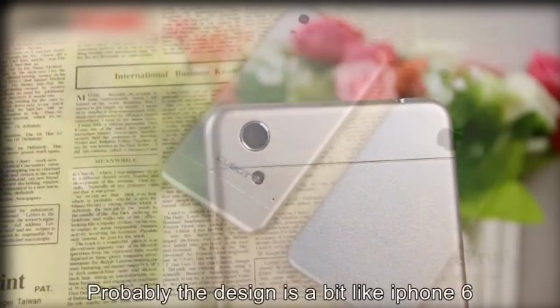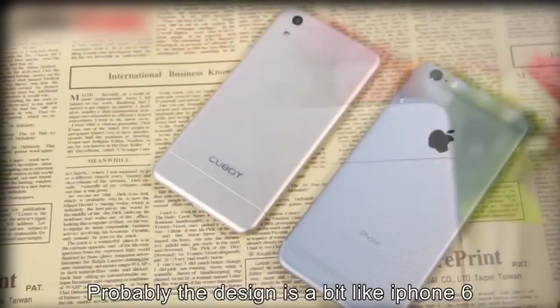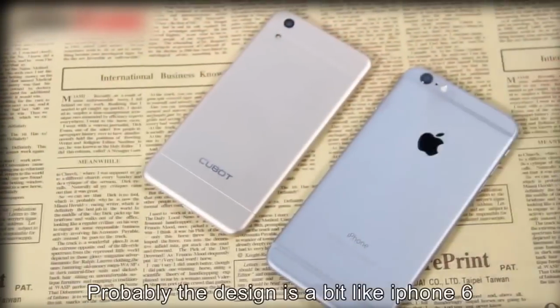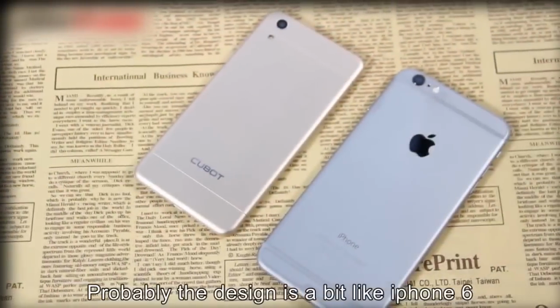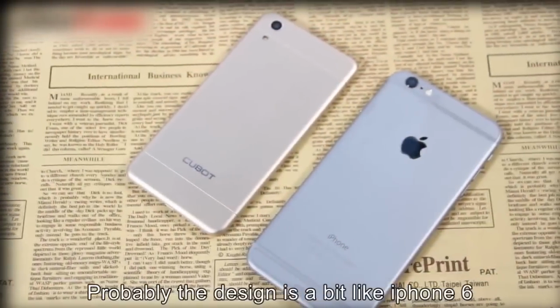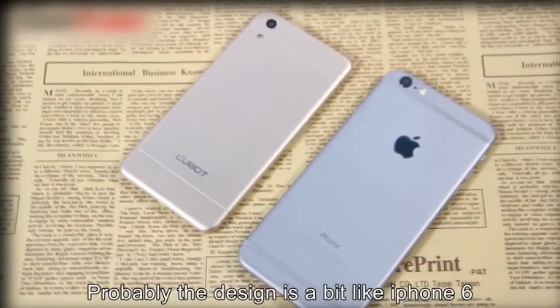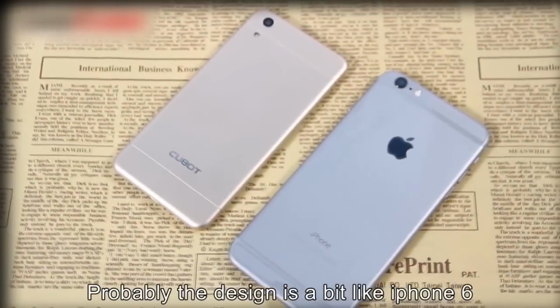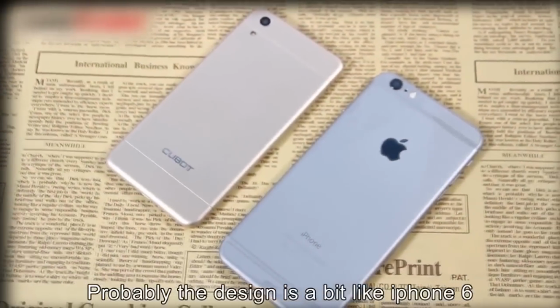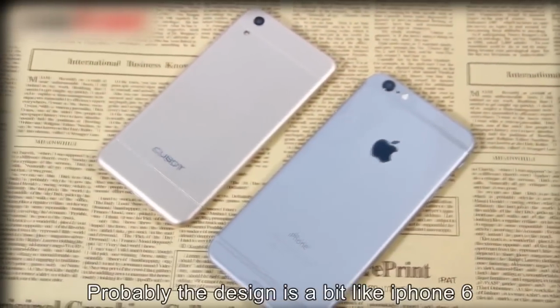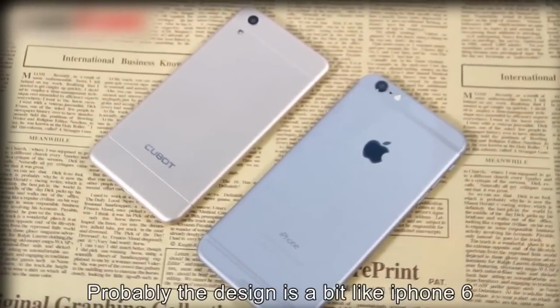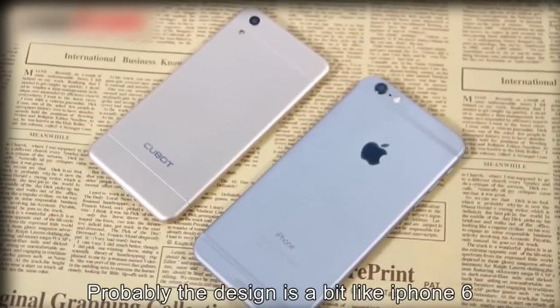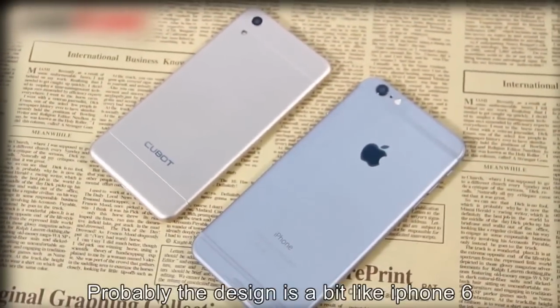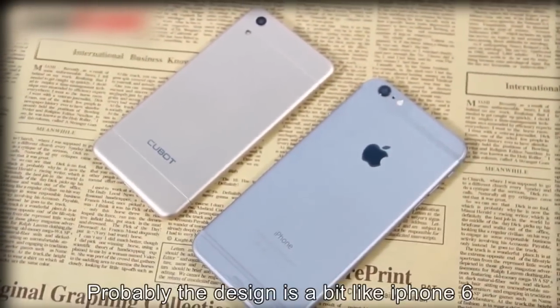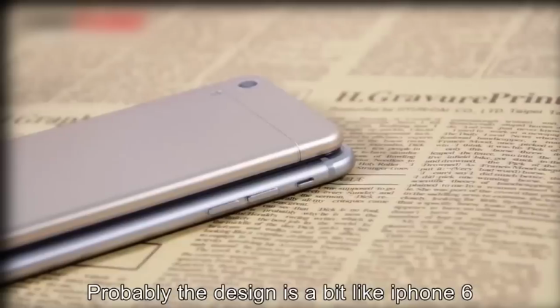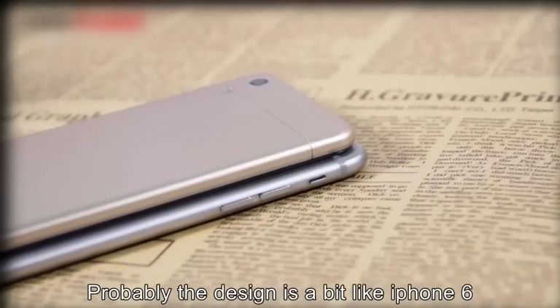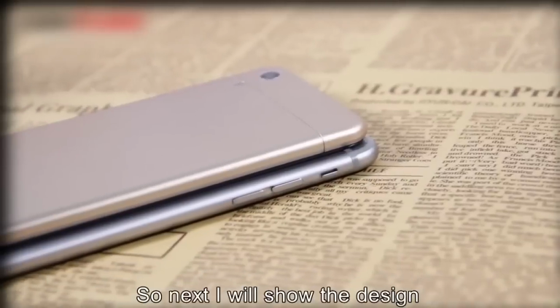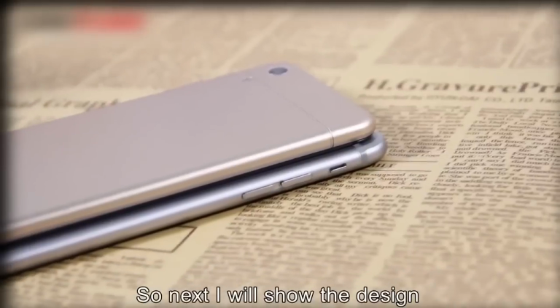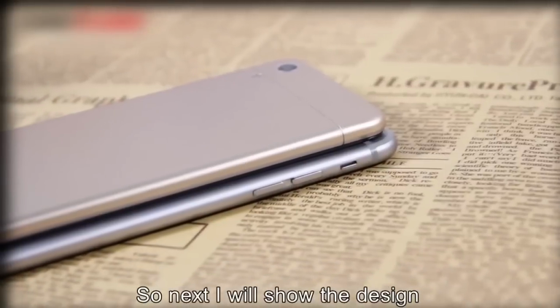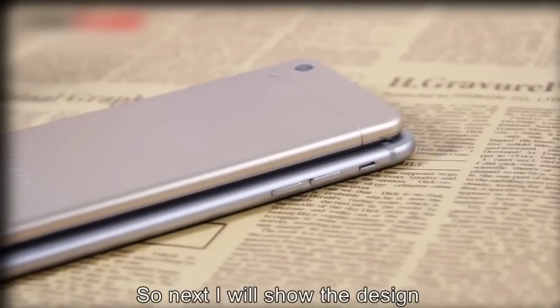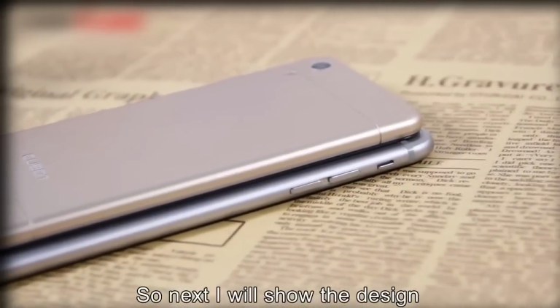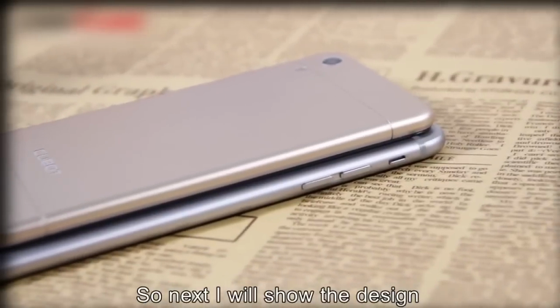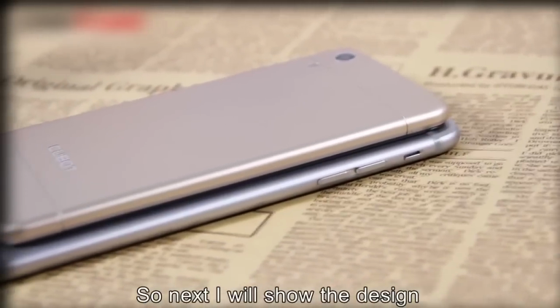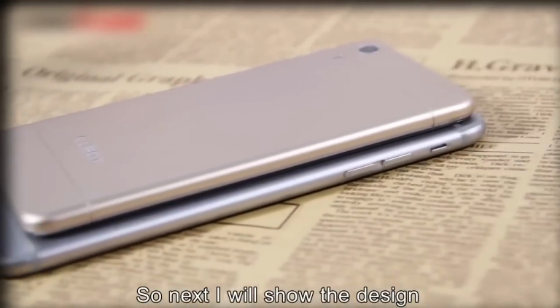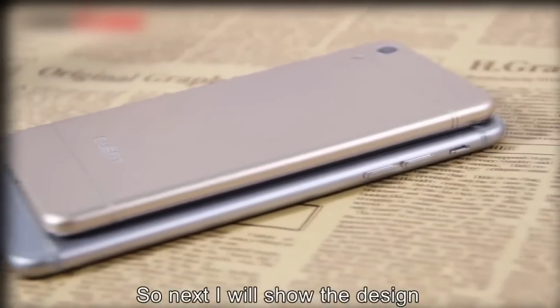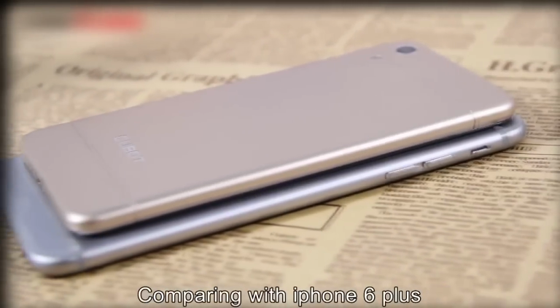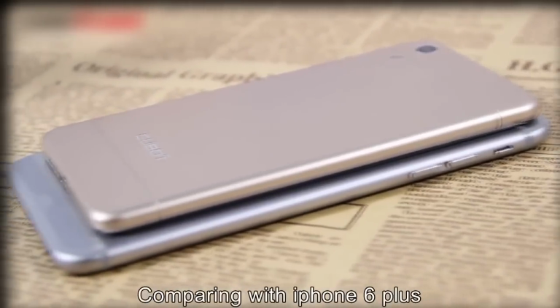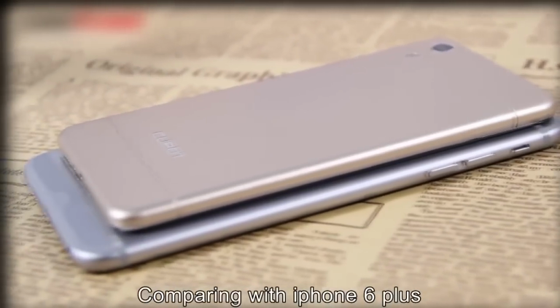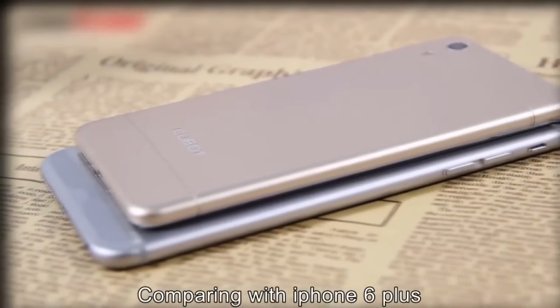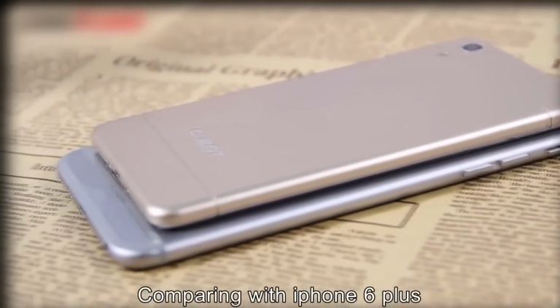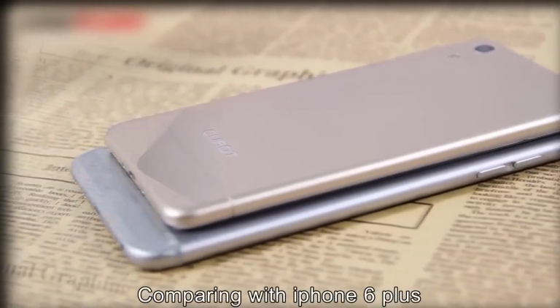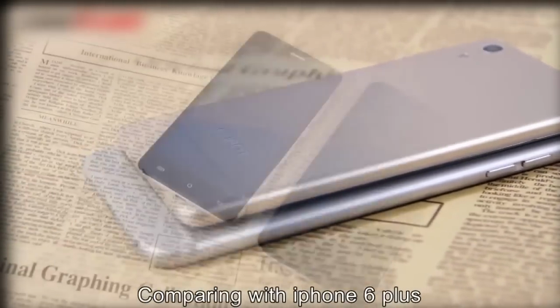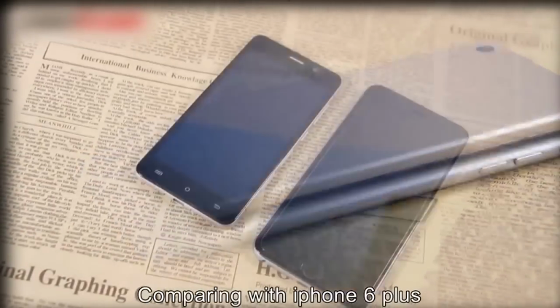The design is probably a bit like the iPhone 6, so next I will show you the design comparison with the iPhone 6 Plus.